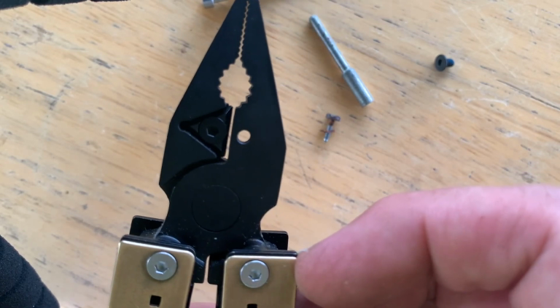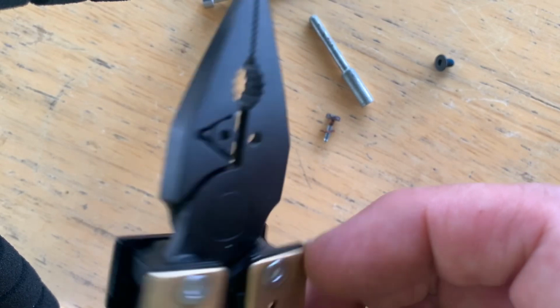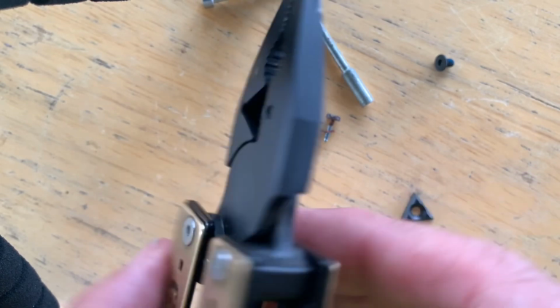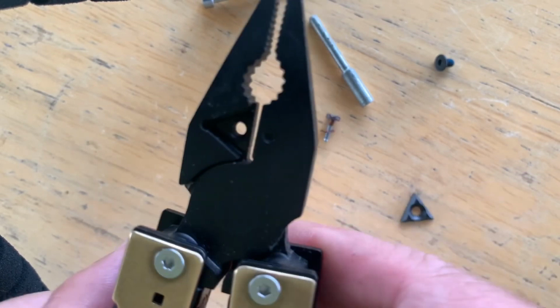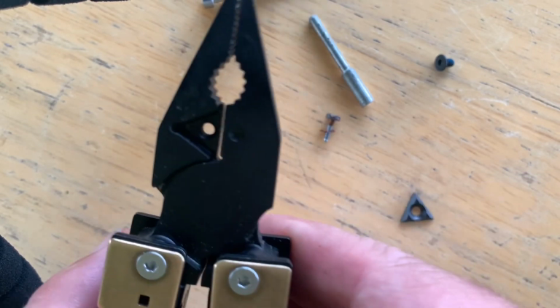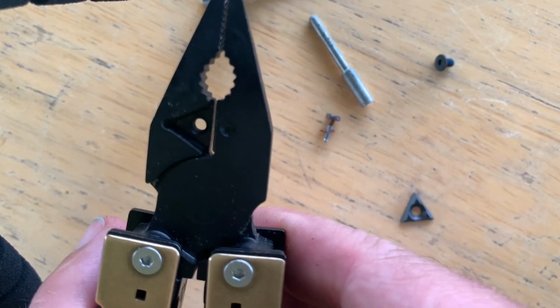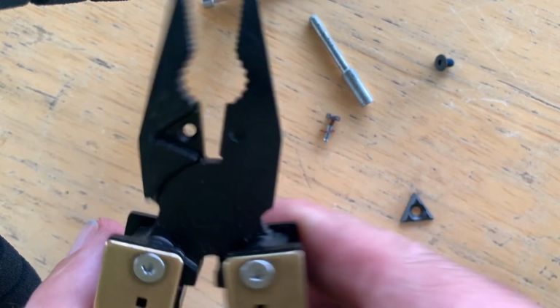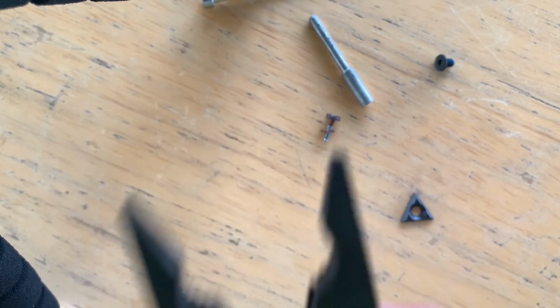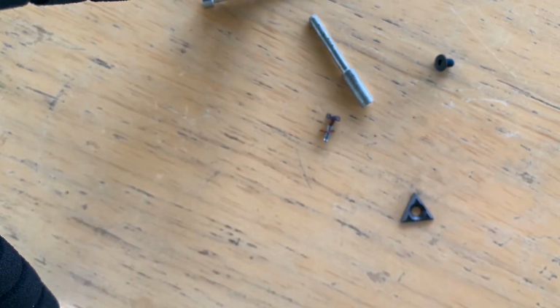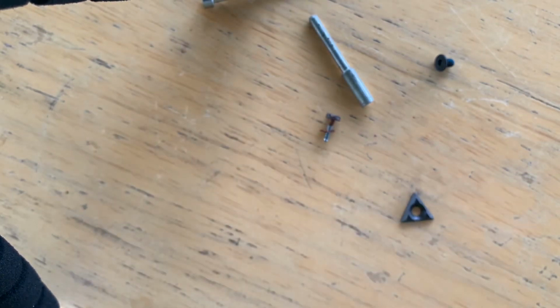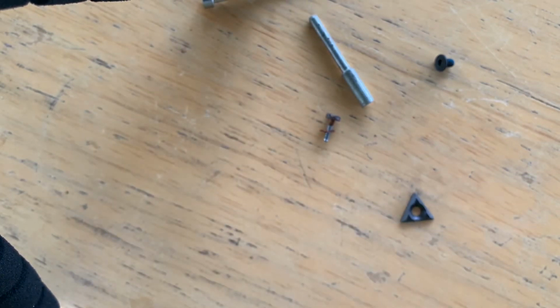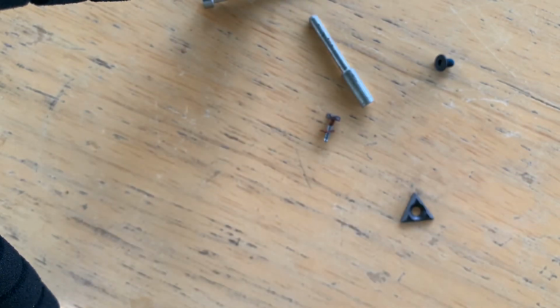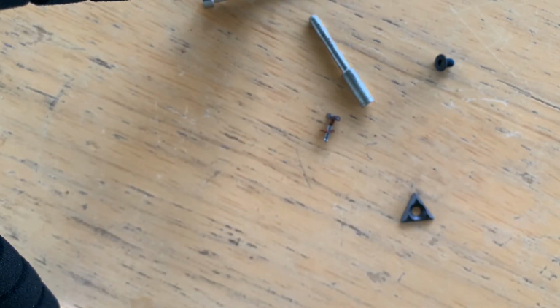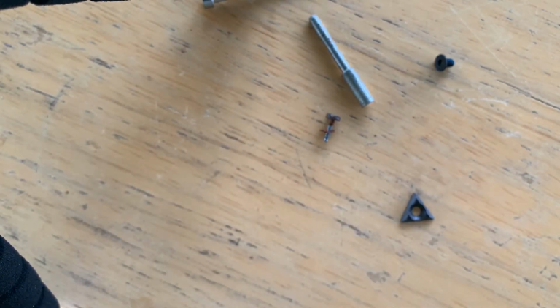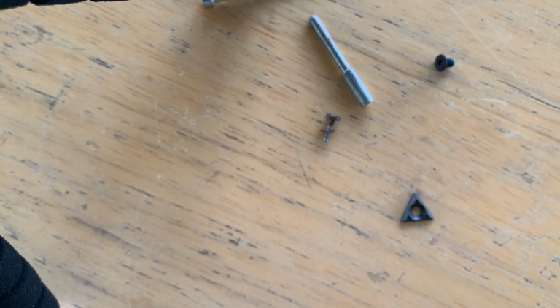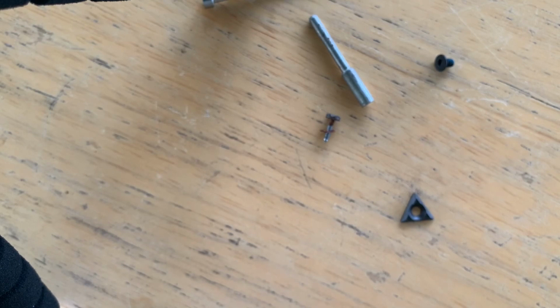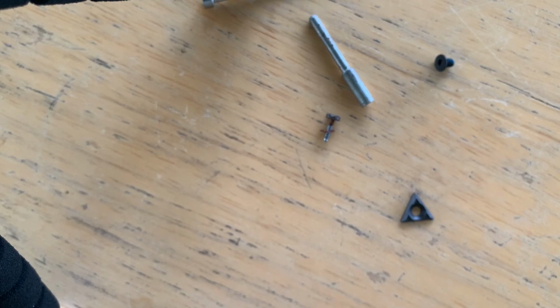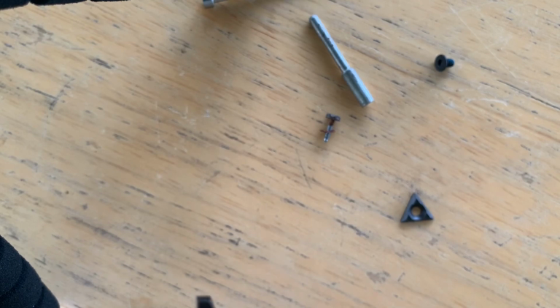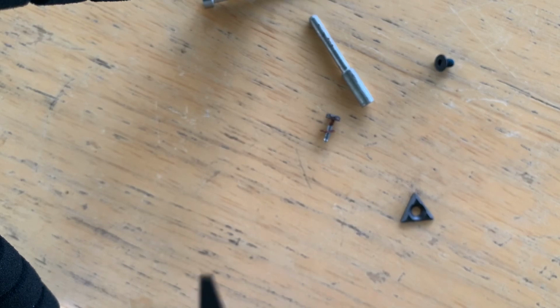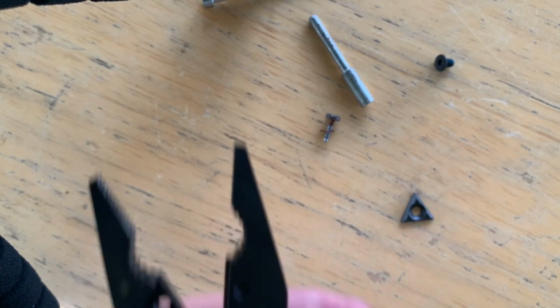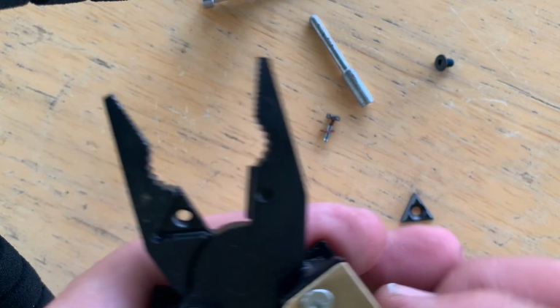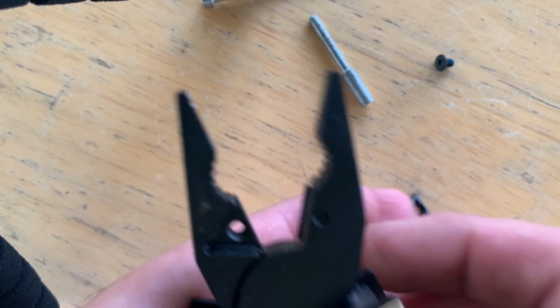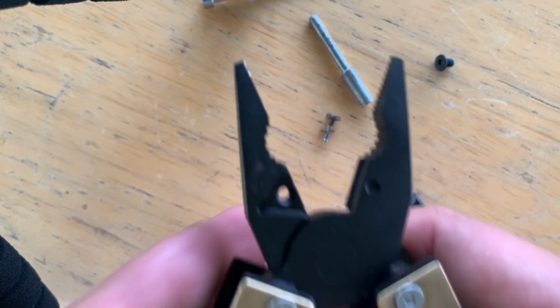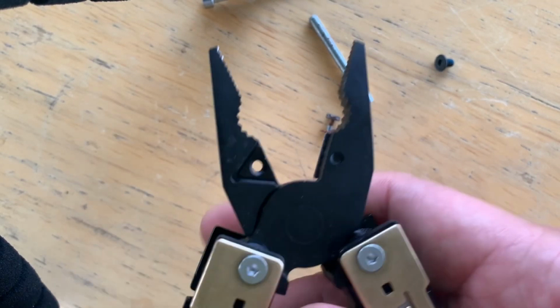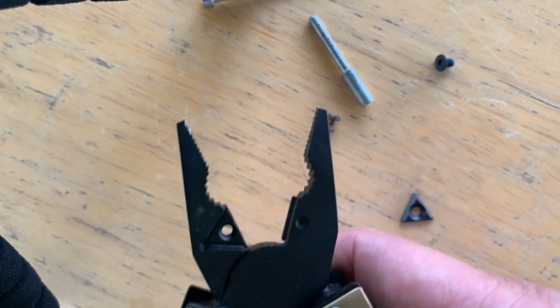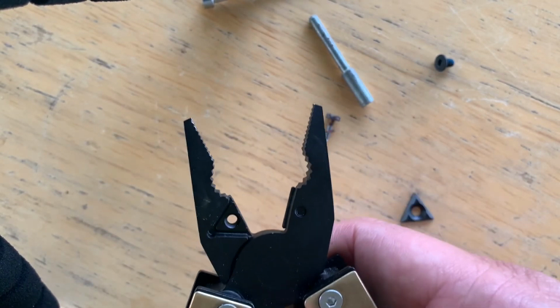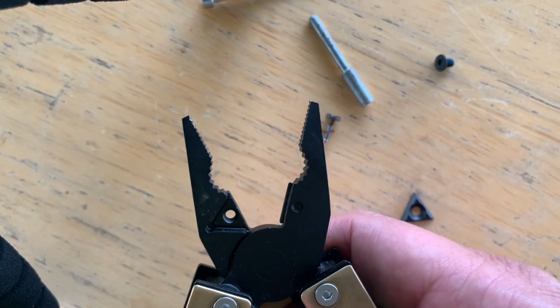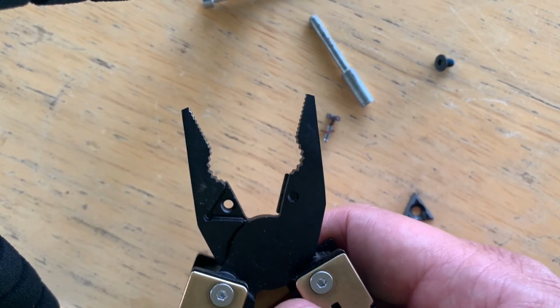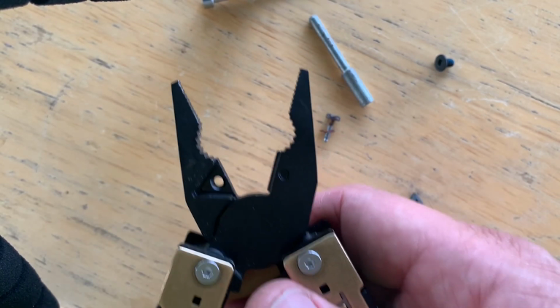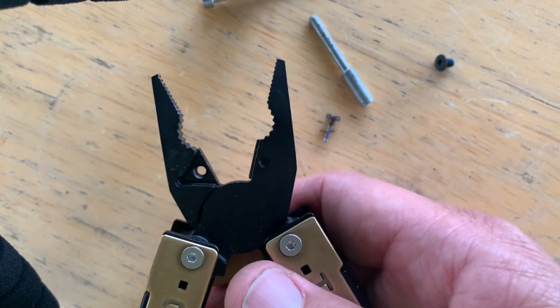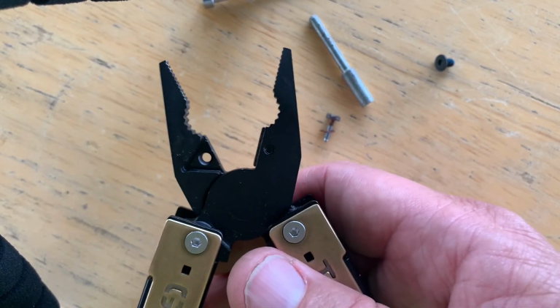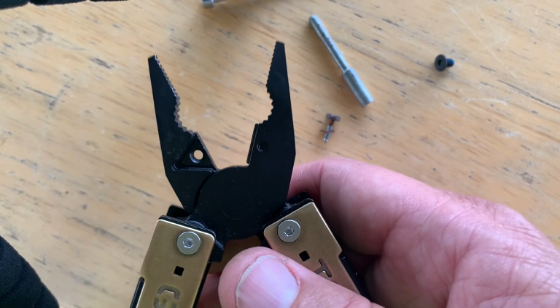These won't hardly cut any wires. I'm going to try to fix that, hopefully, maybe.